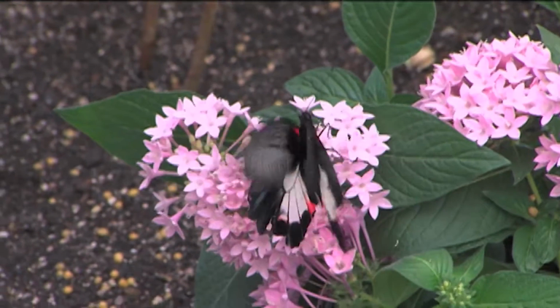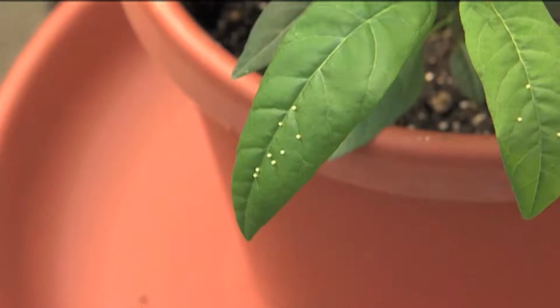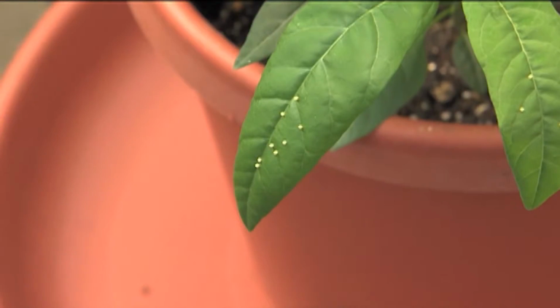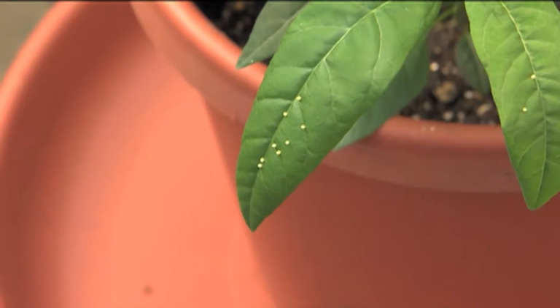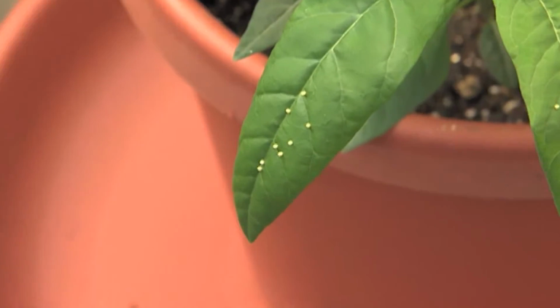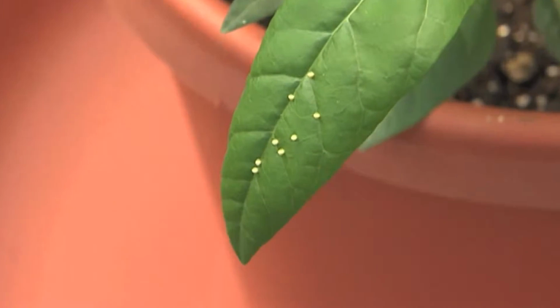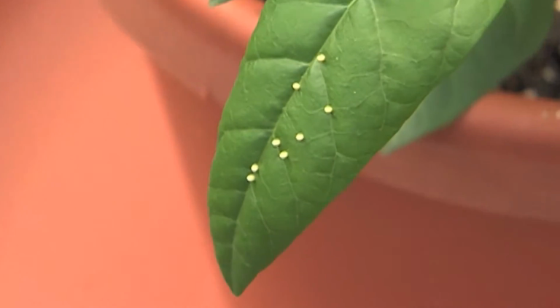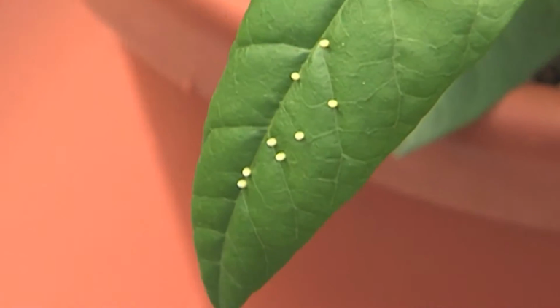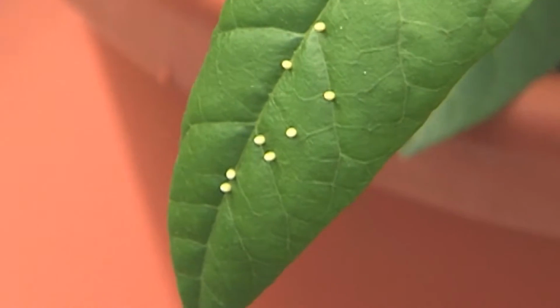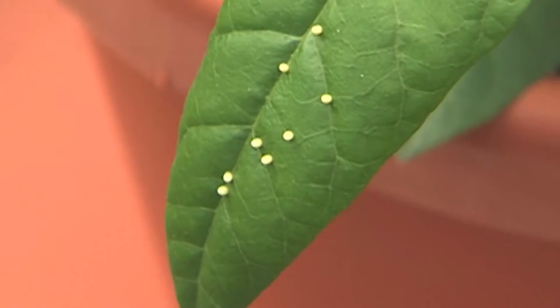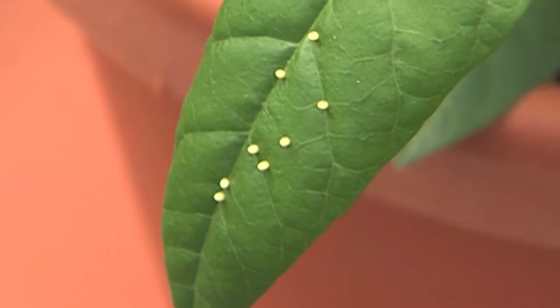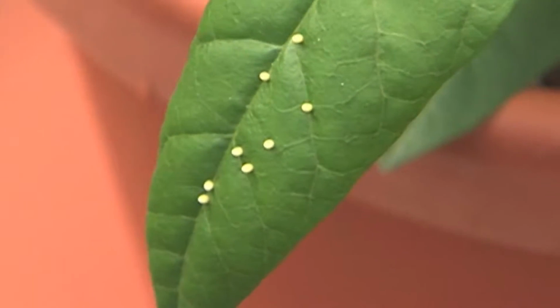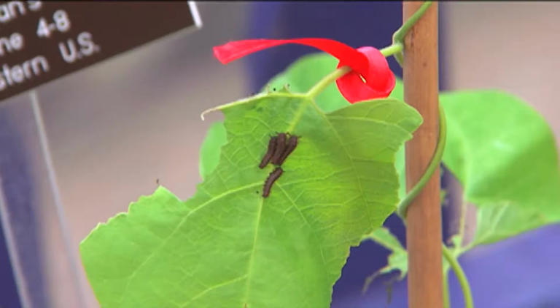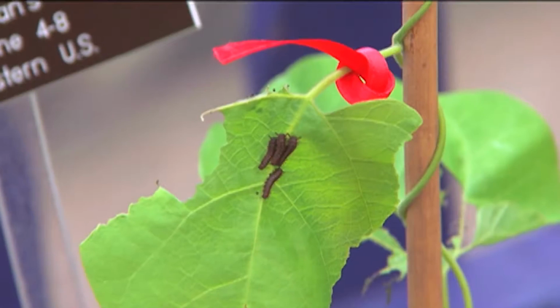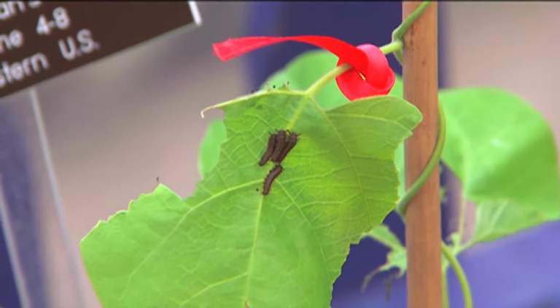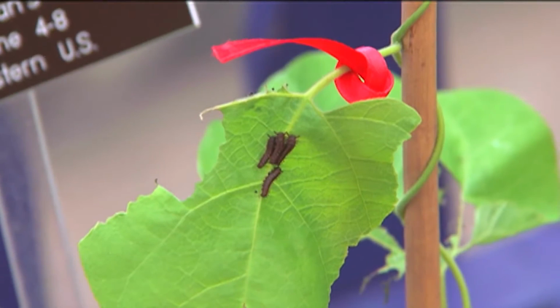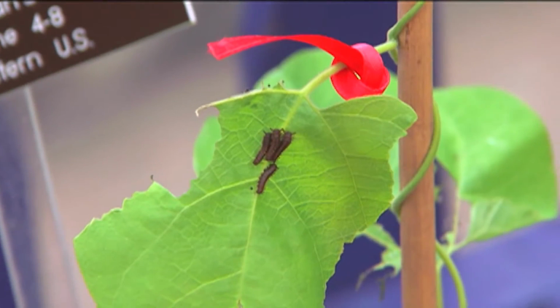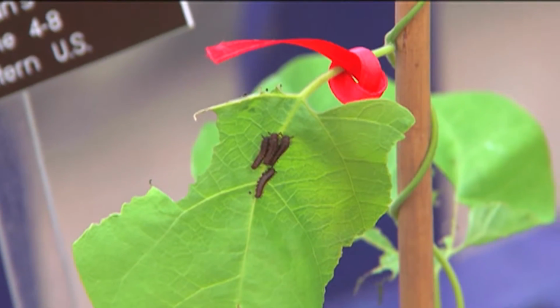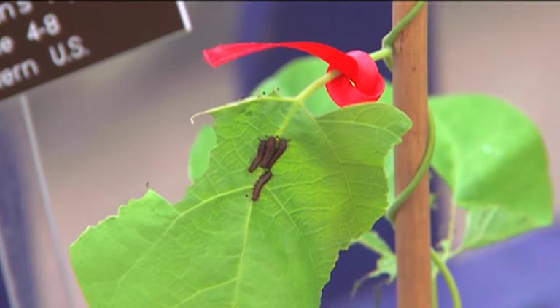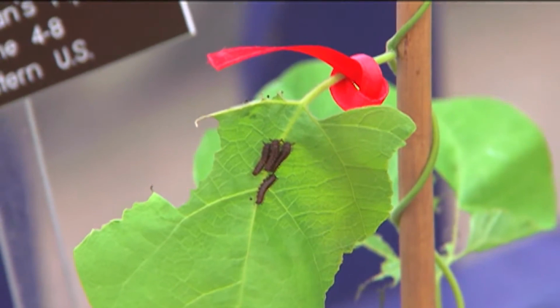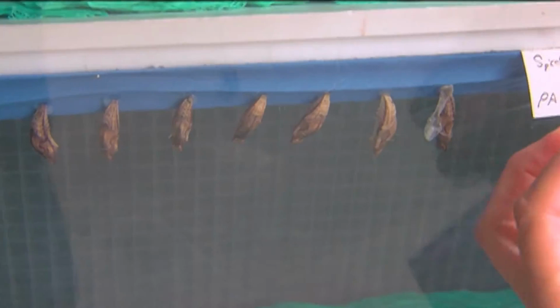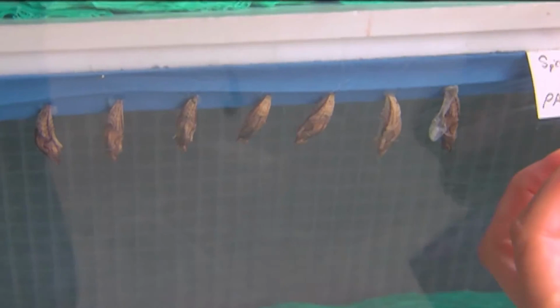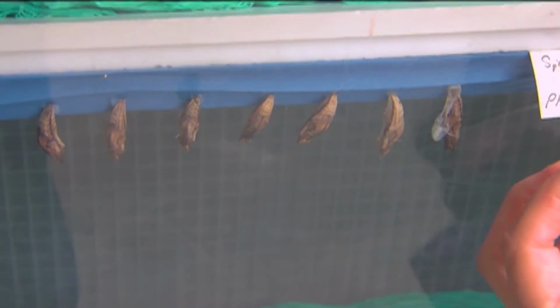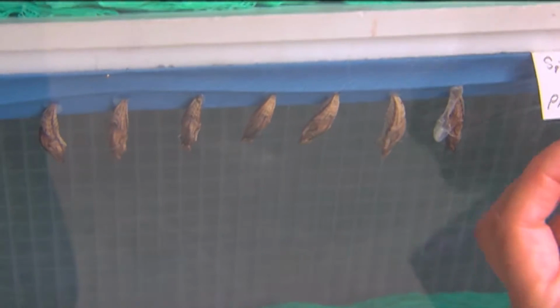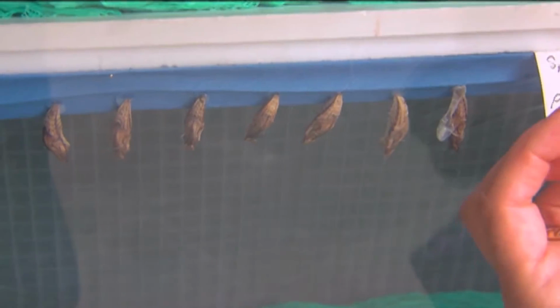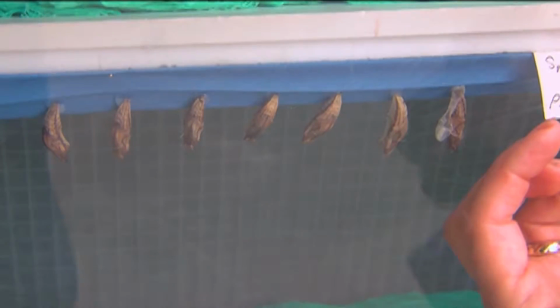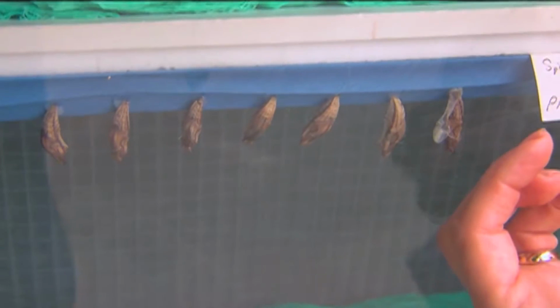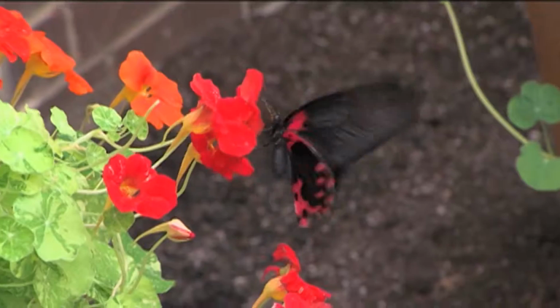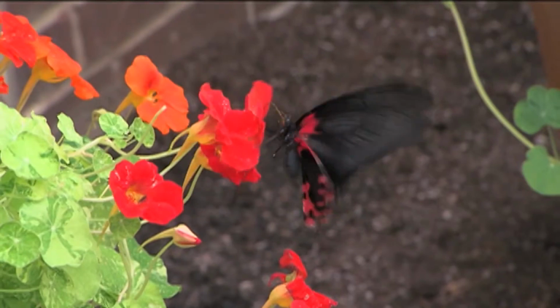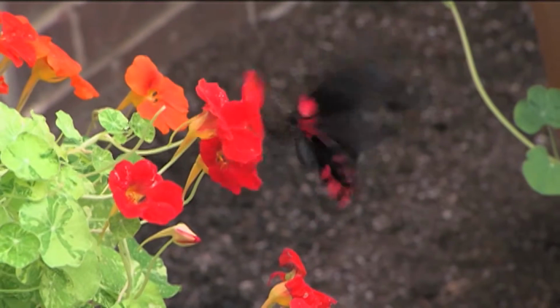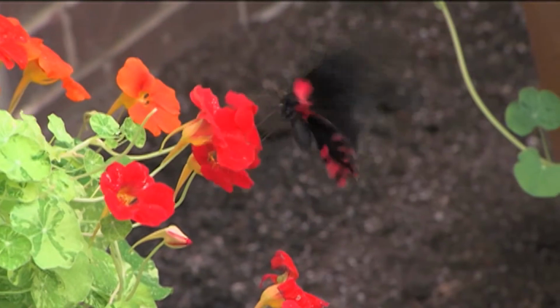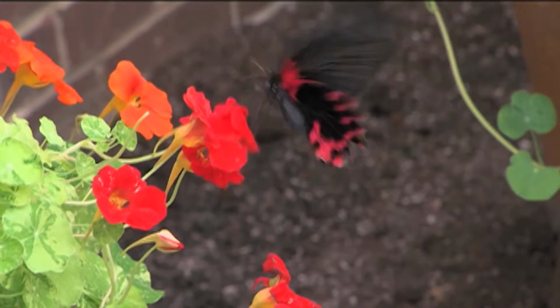You can see the entire life cycle of the butterfly when you come here, from eggs to caterpillars to the pupa to the flying adults.